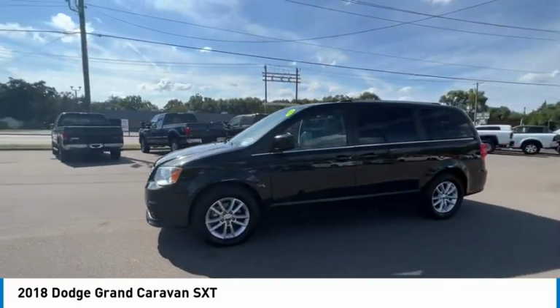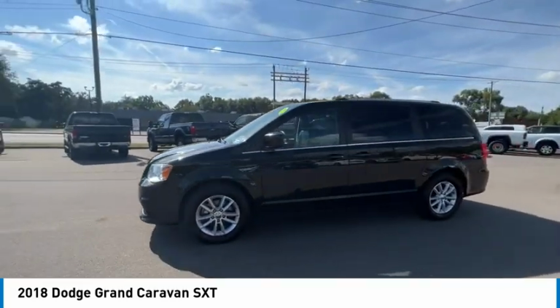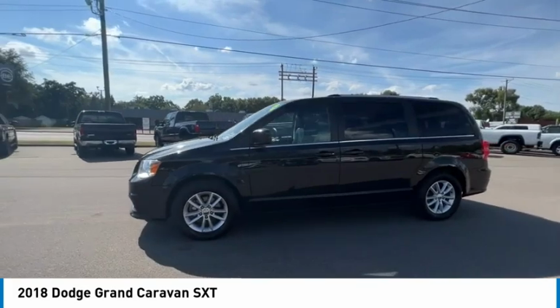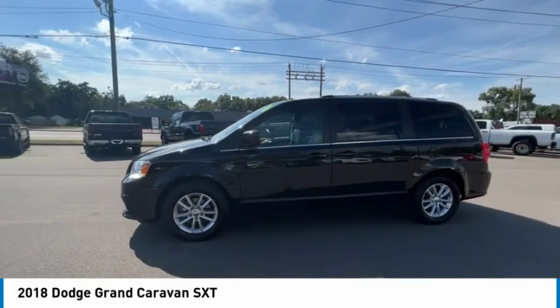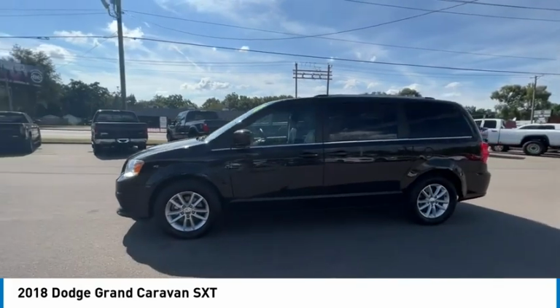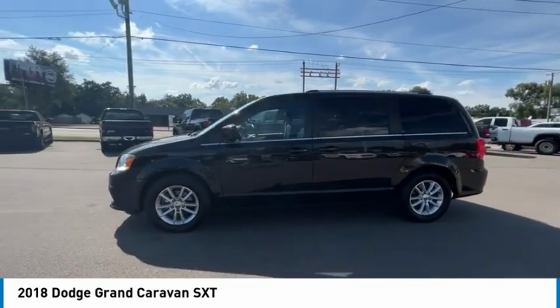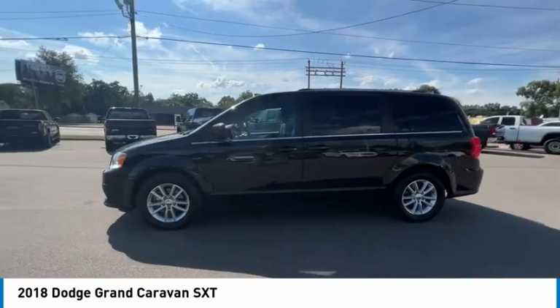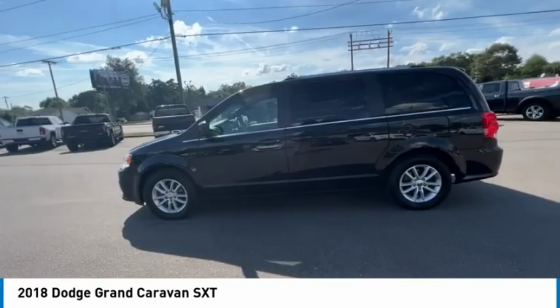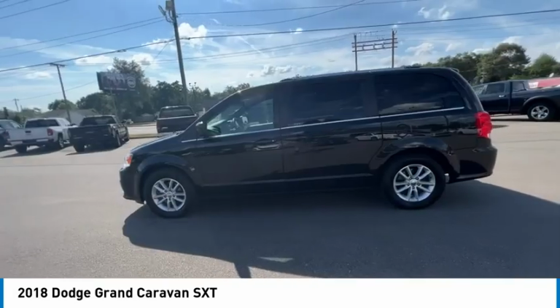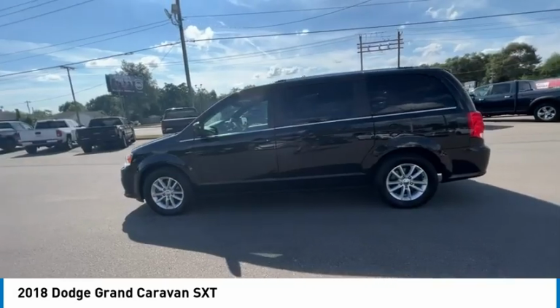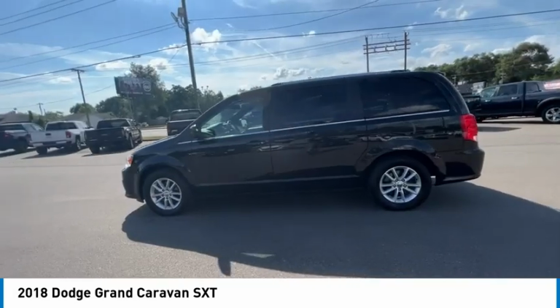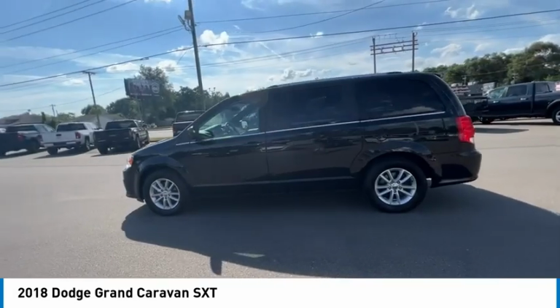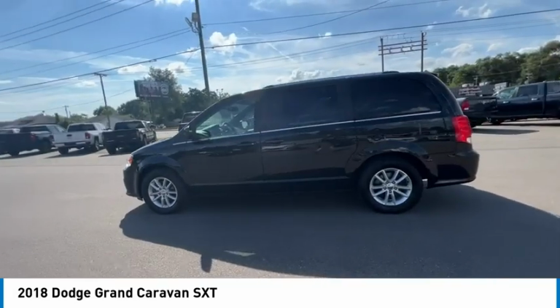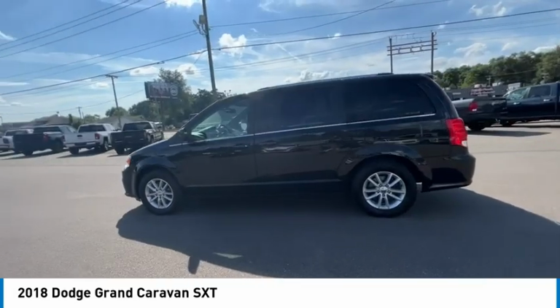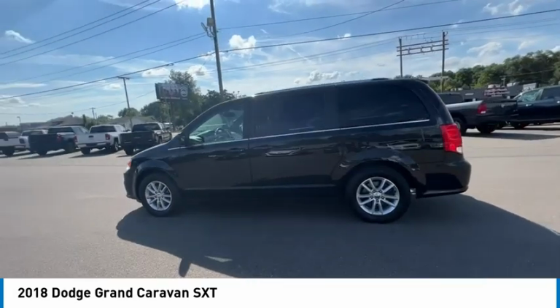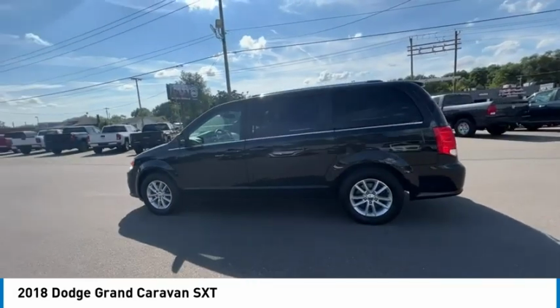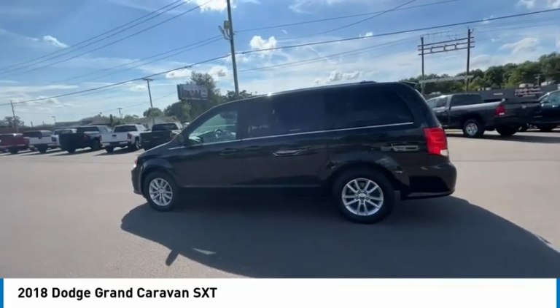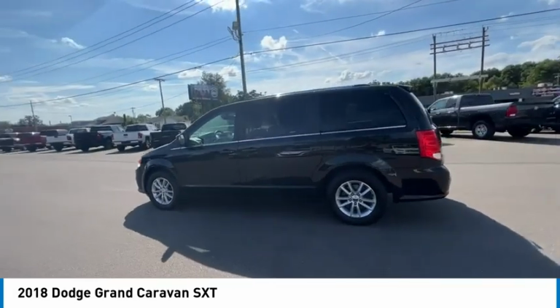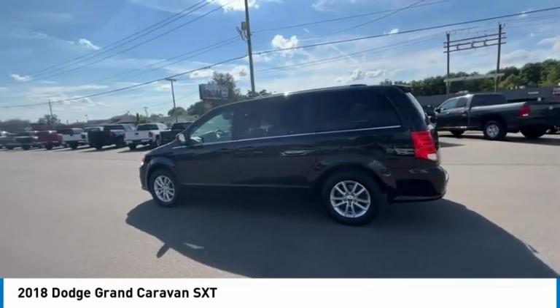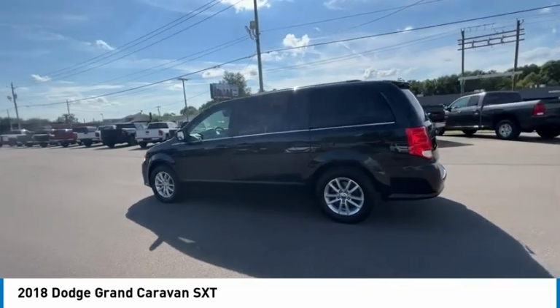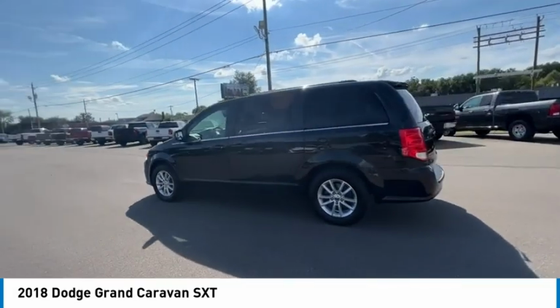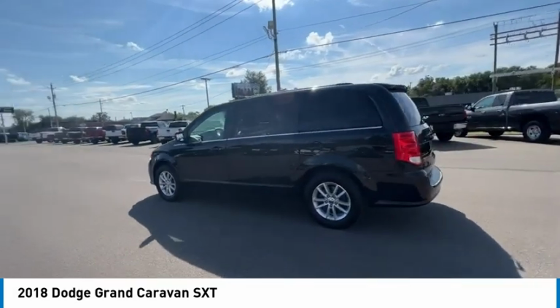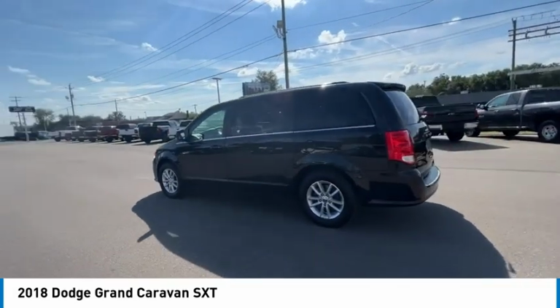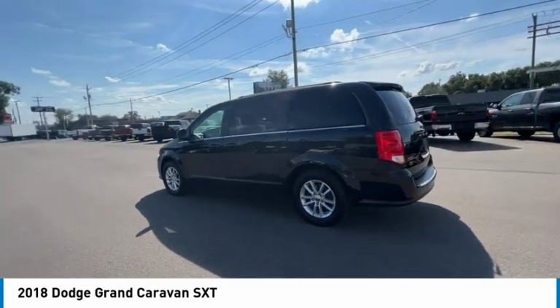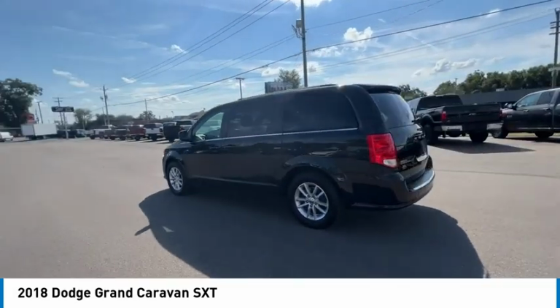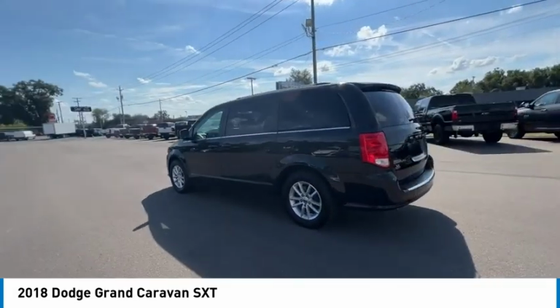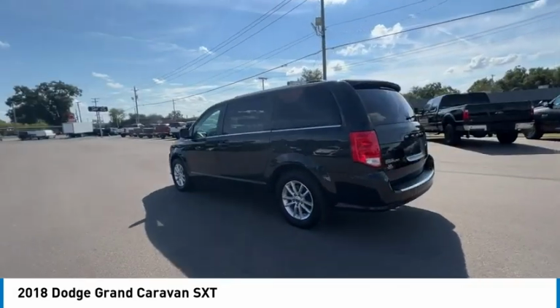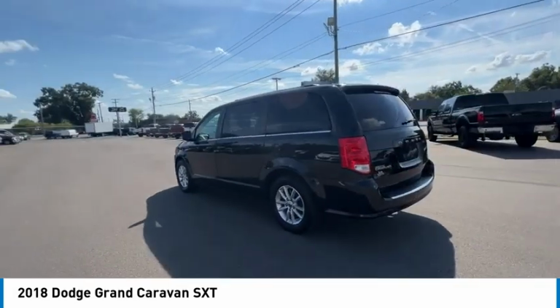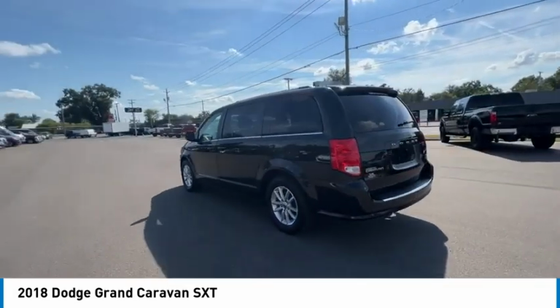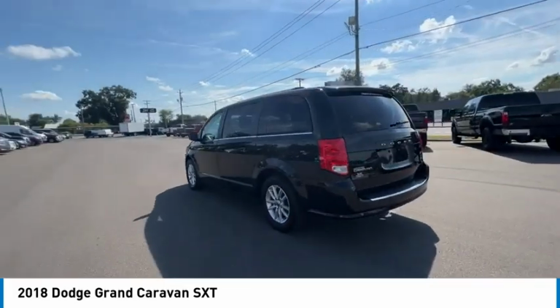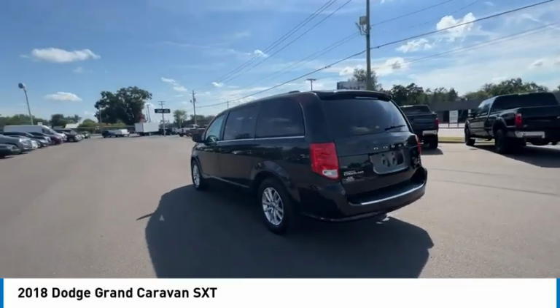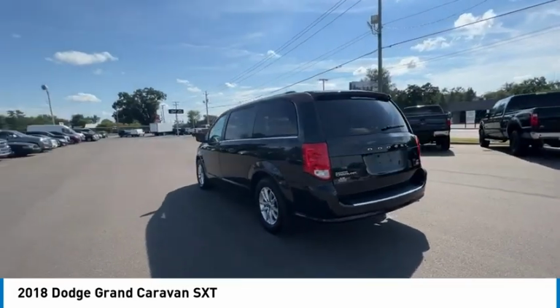And it is priced below $20,000. This vehicle has less than 60,000 miles.